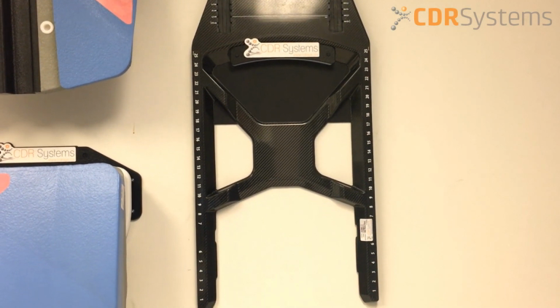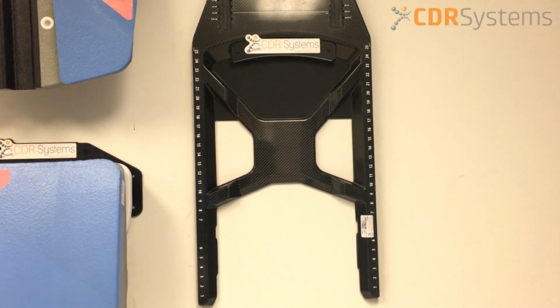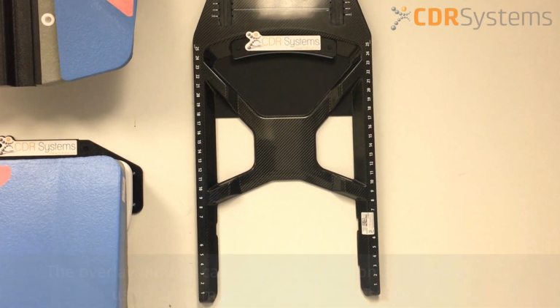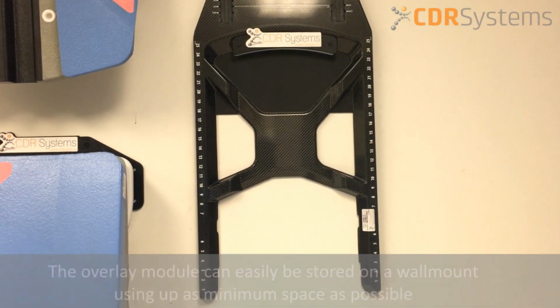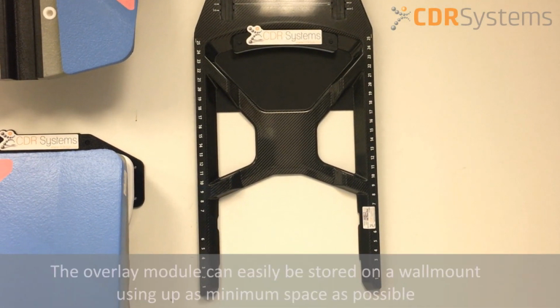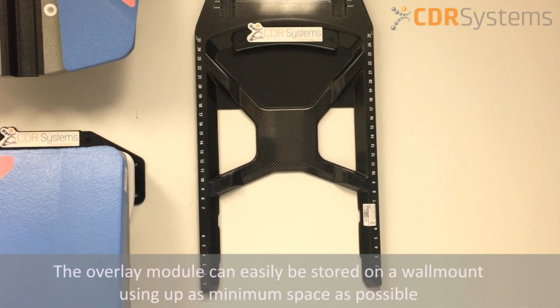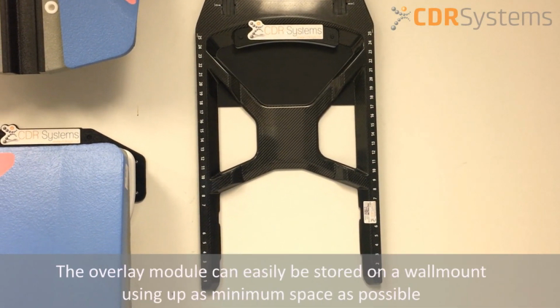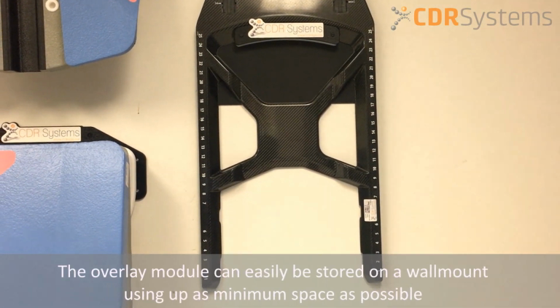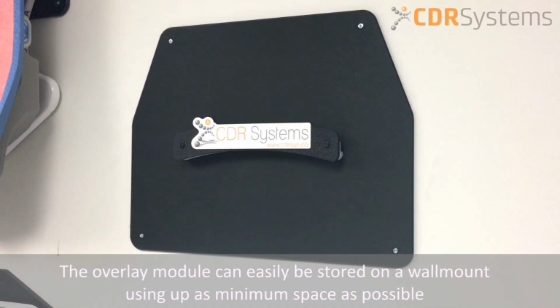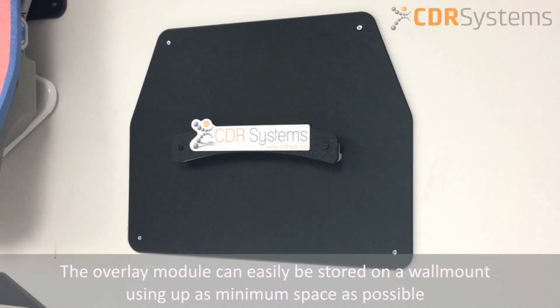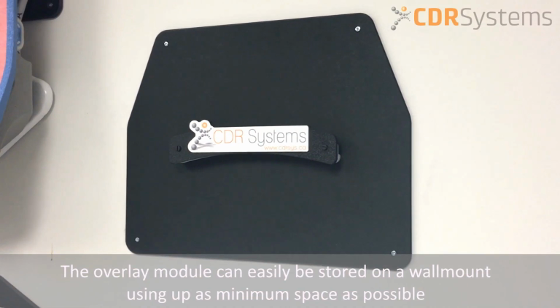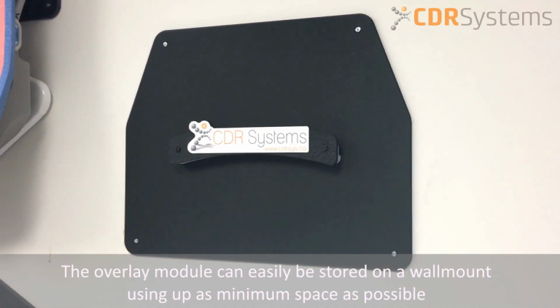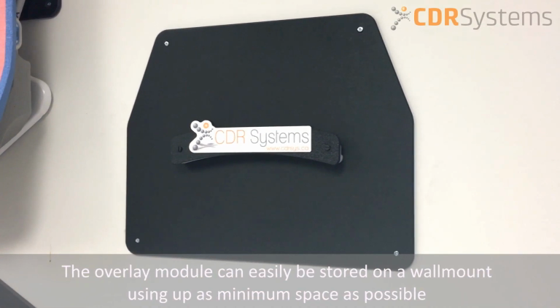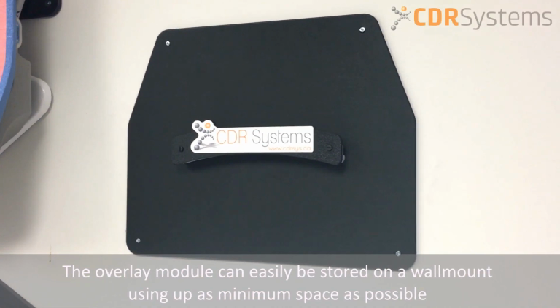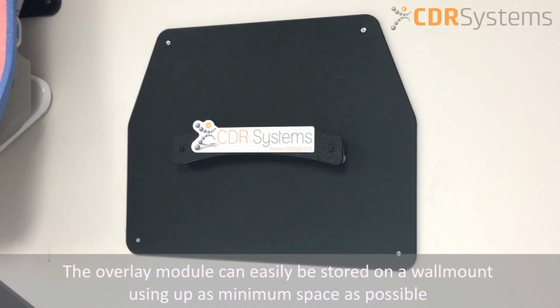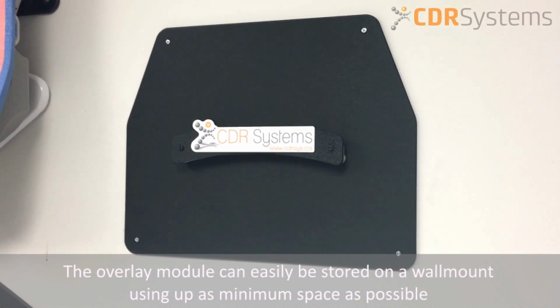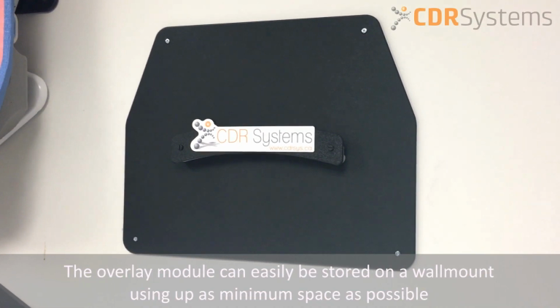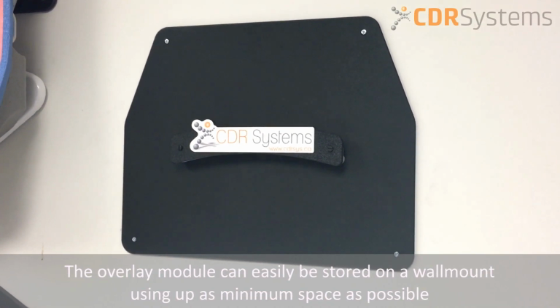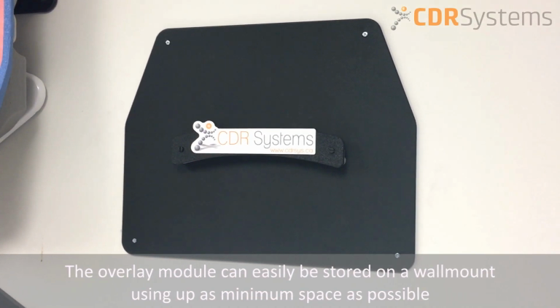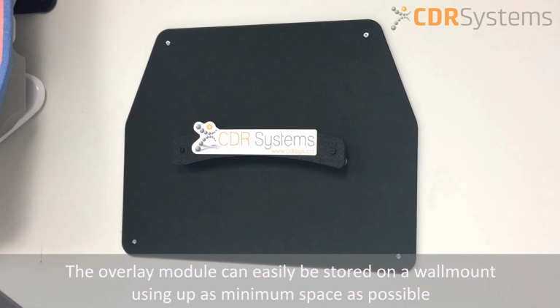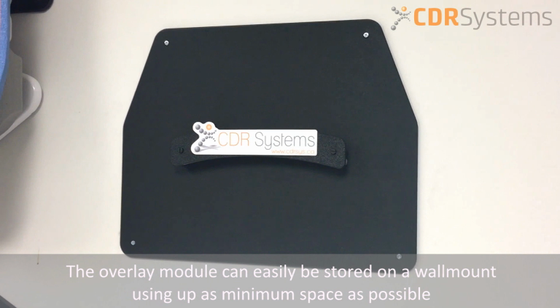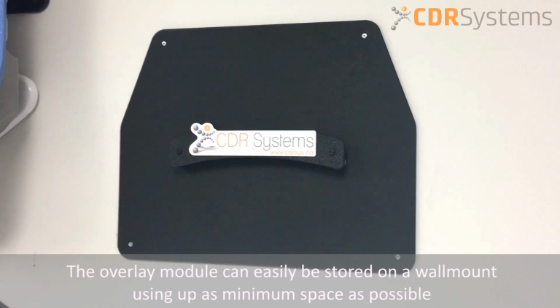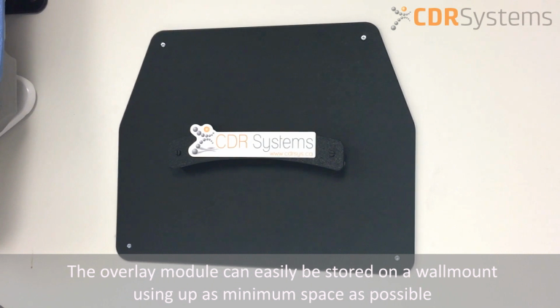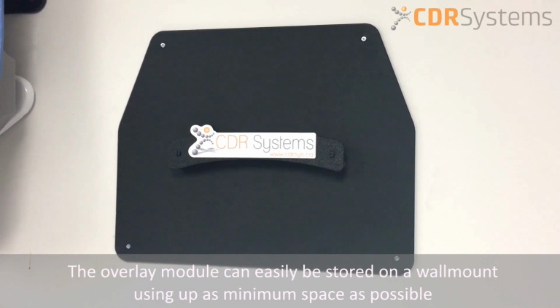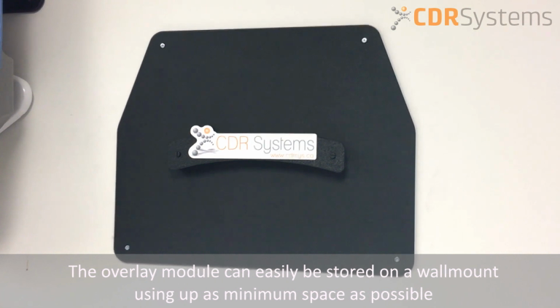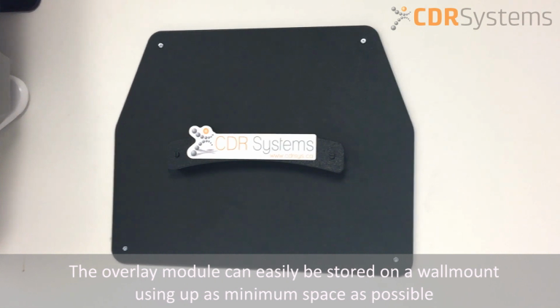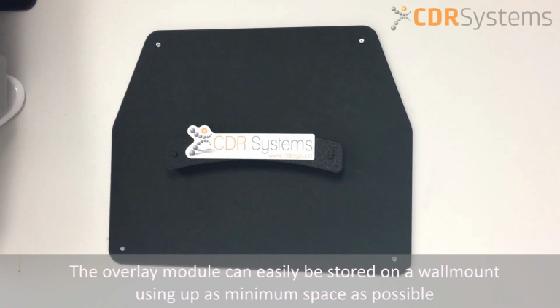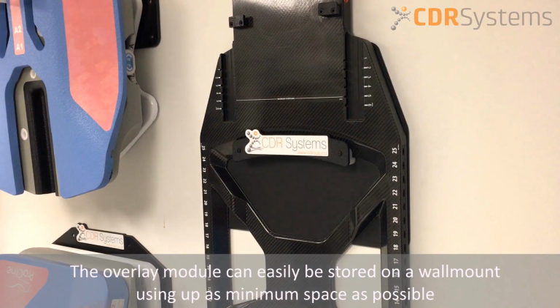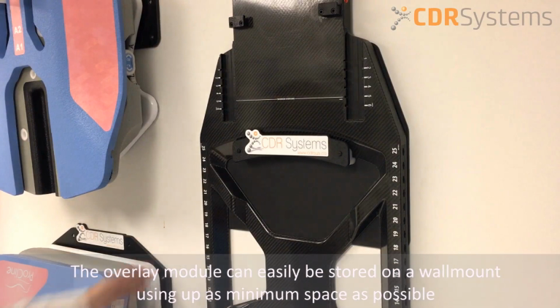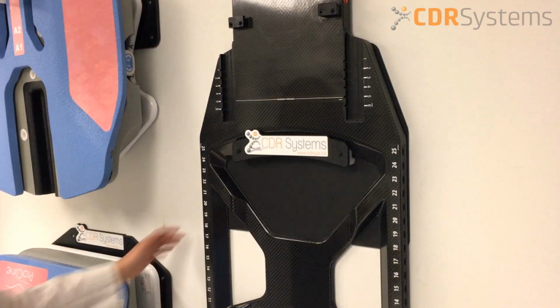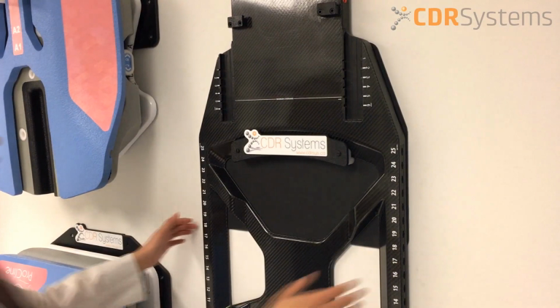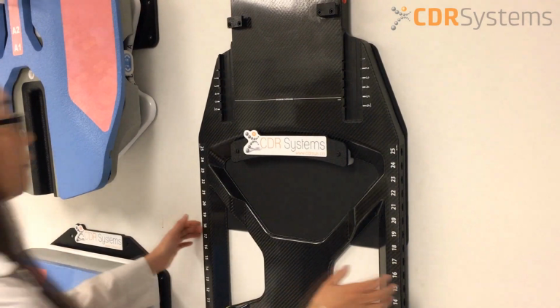The overlay module can easily be stored on a wall mount, using as minimum space as possible.